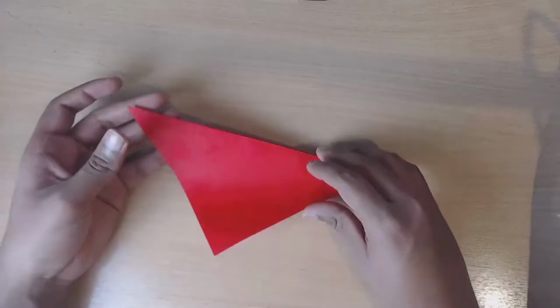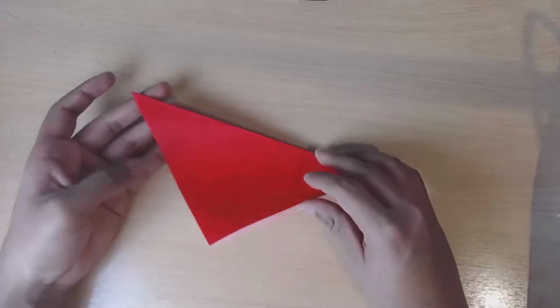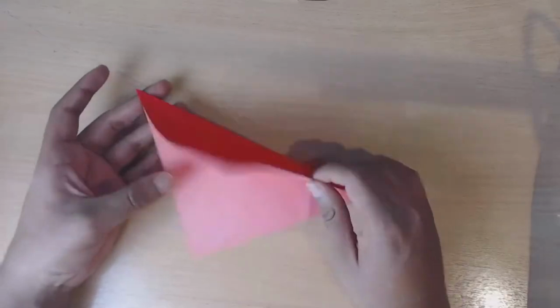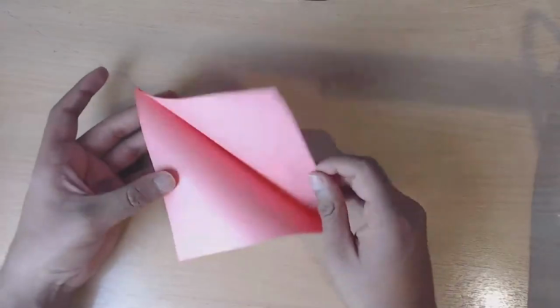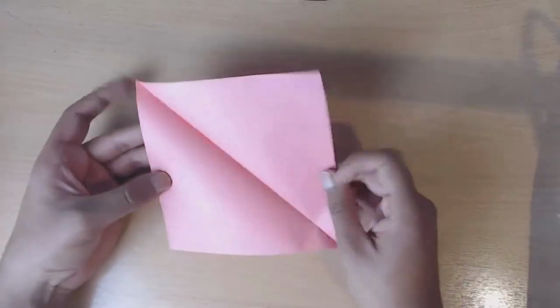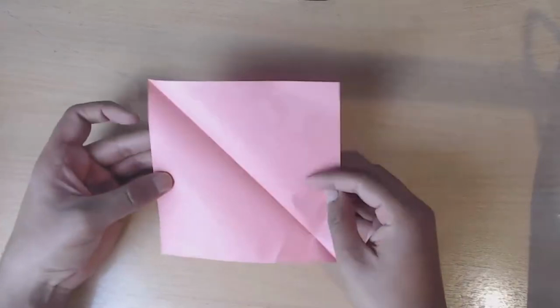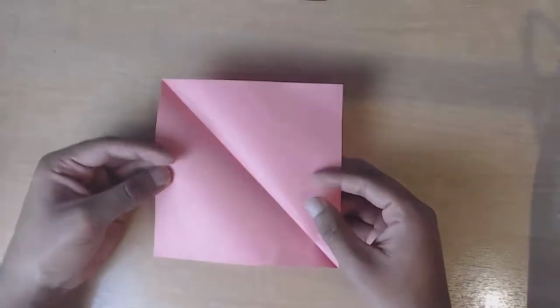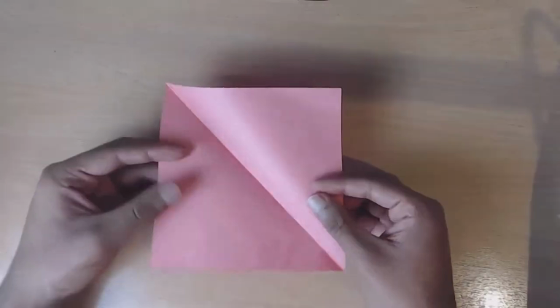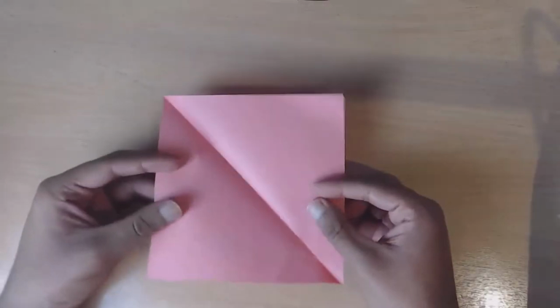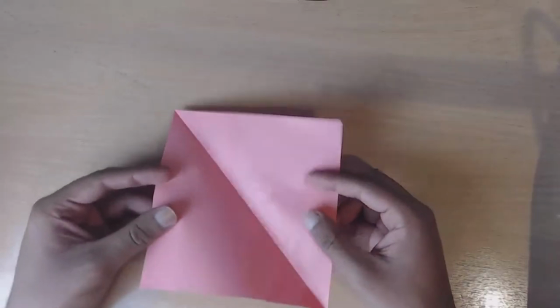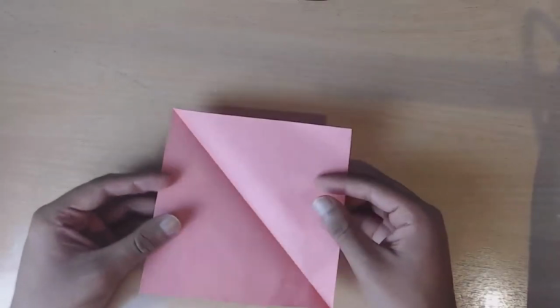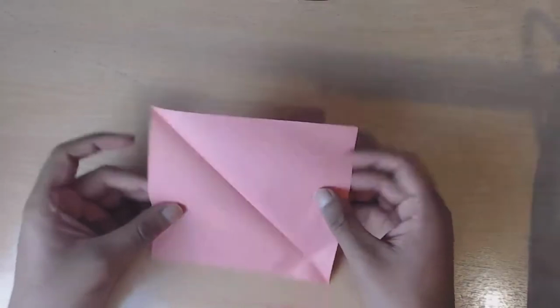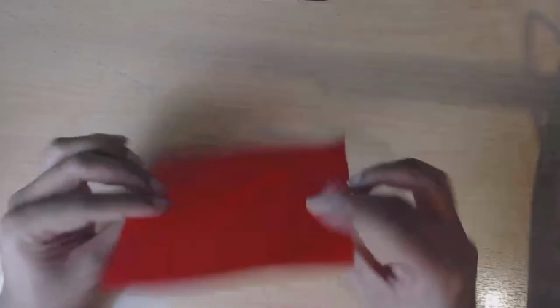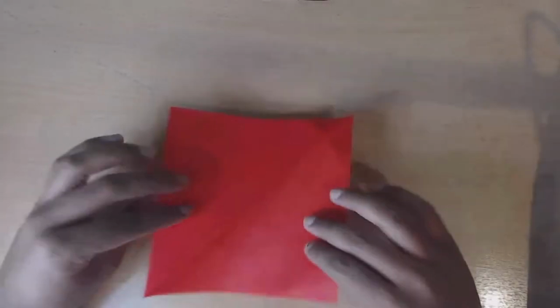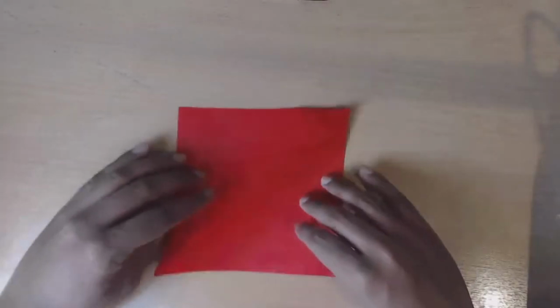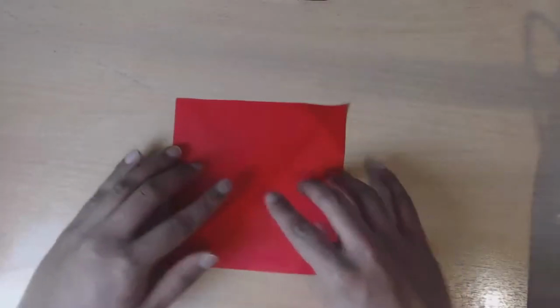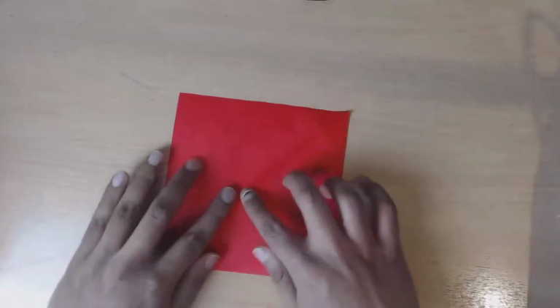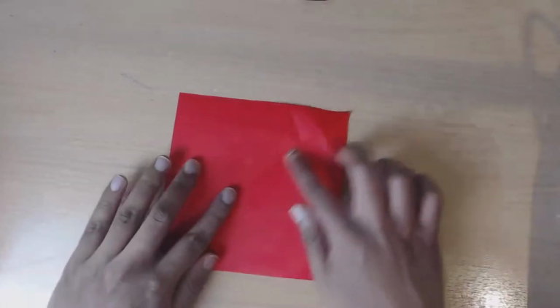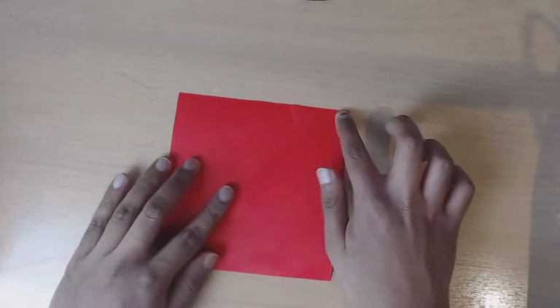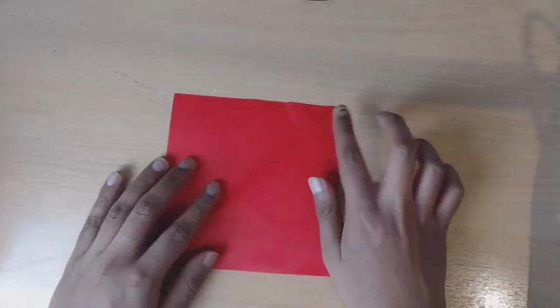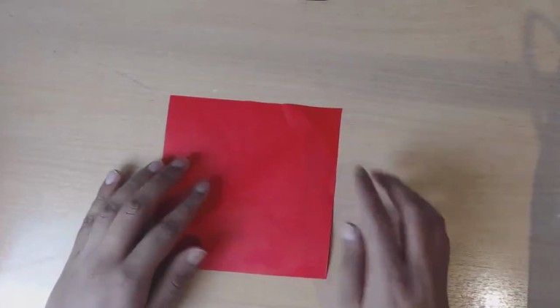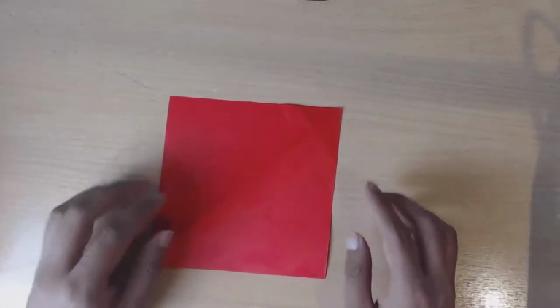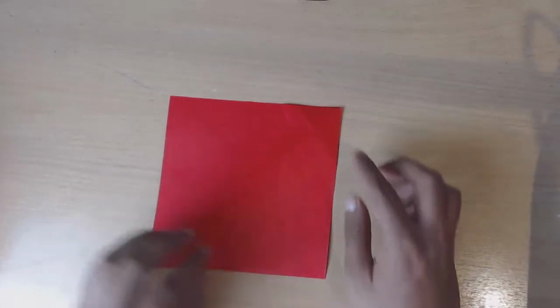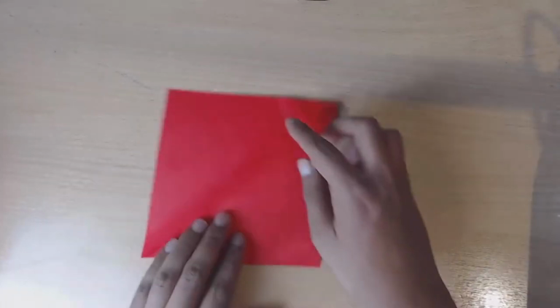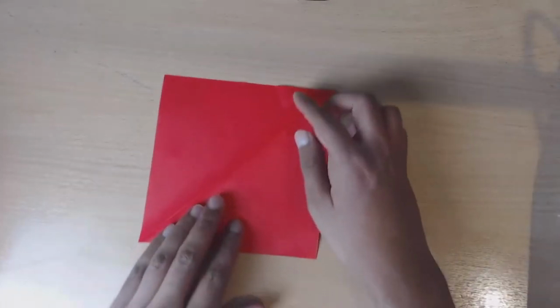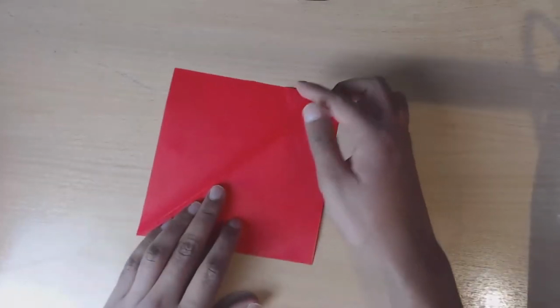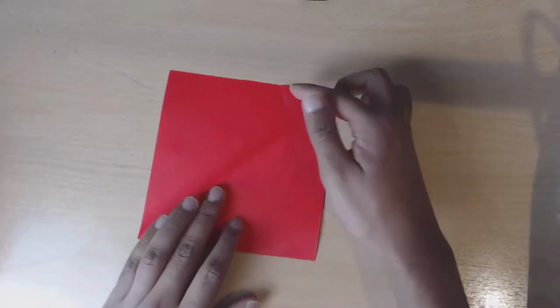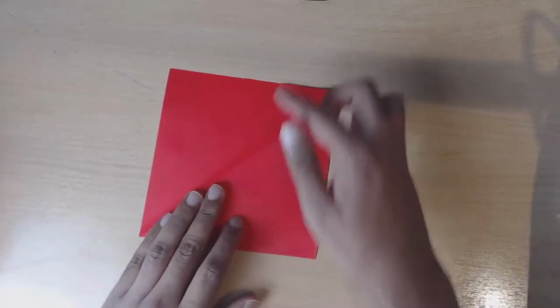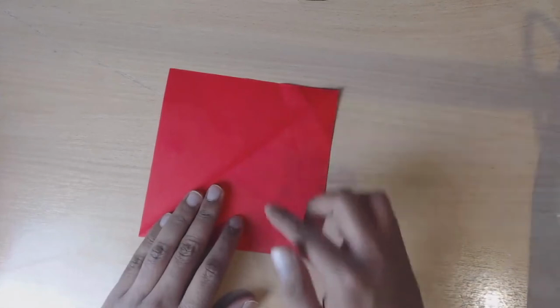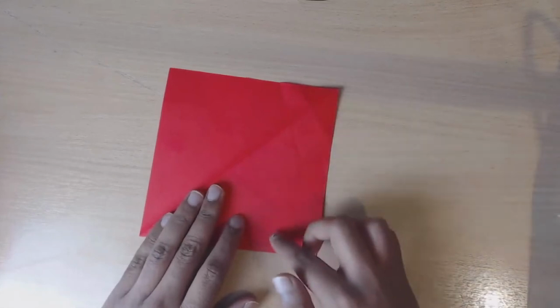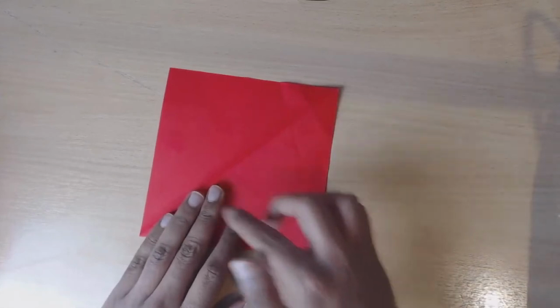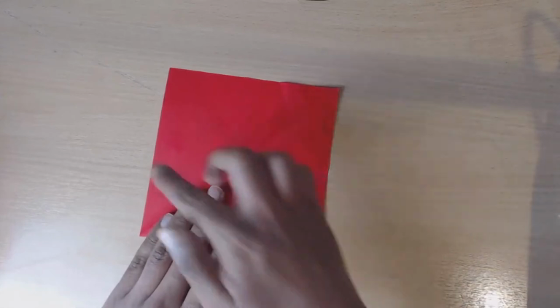Now turn over the sheet onto the coloured side and then fold vertically and horizontally.